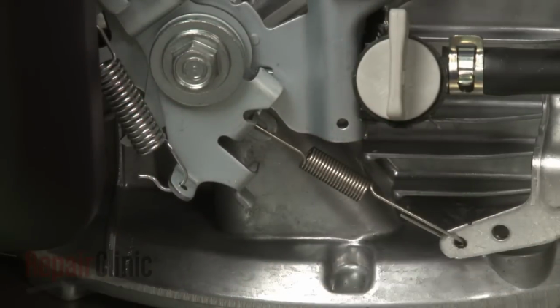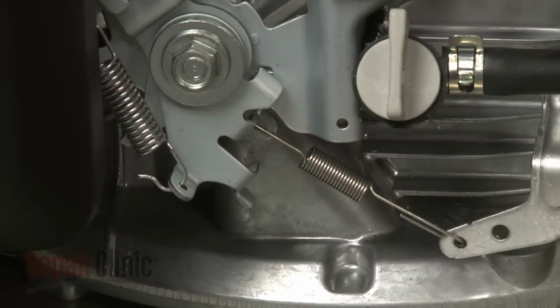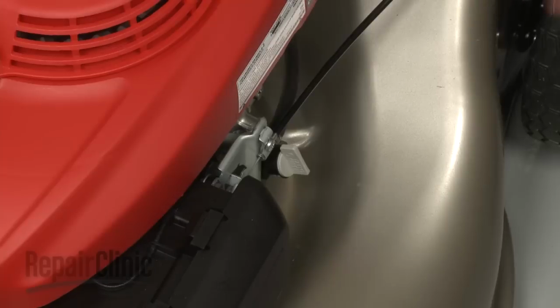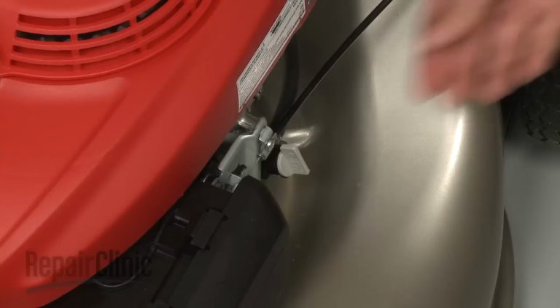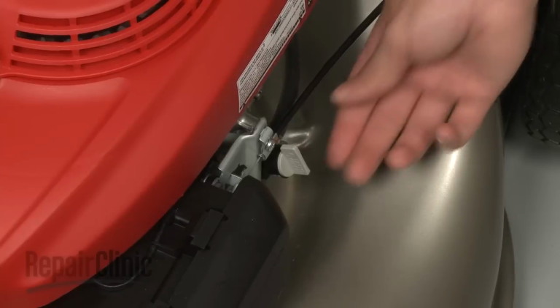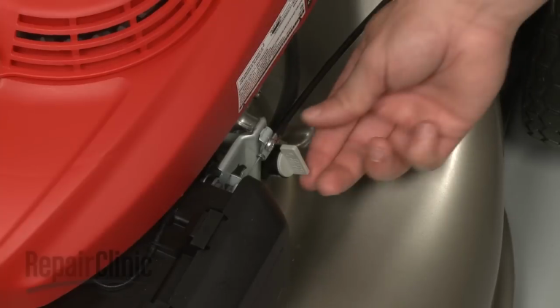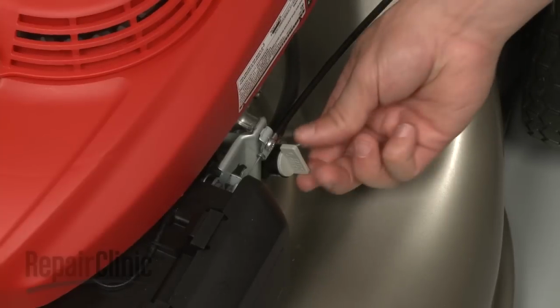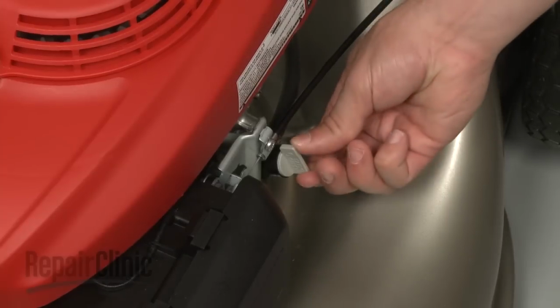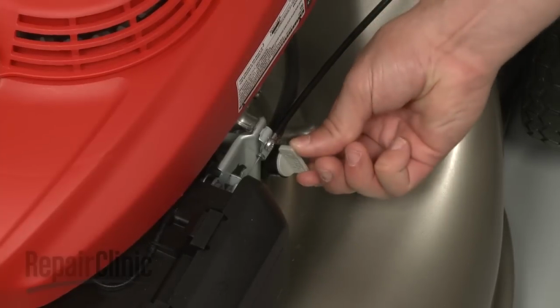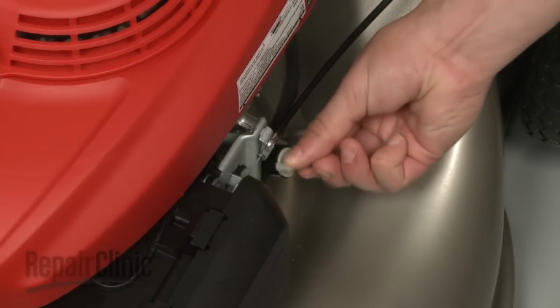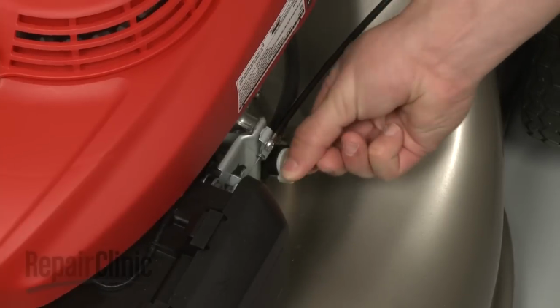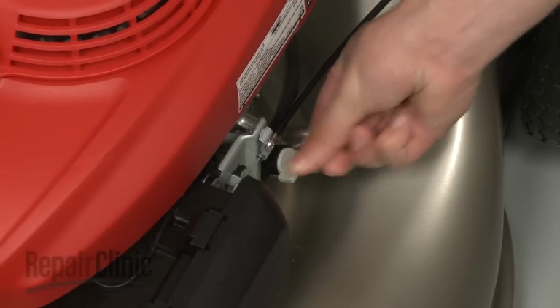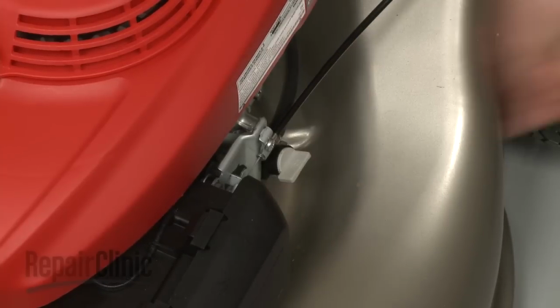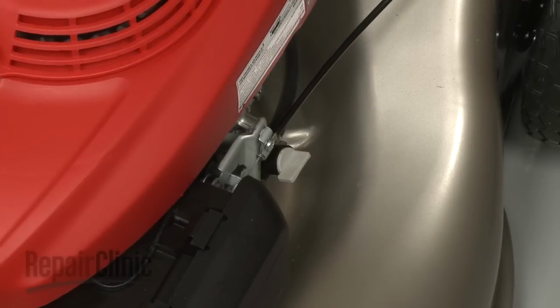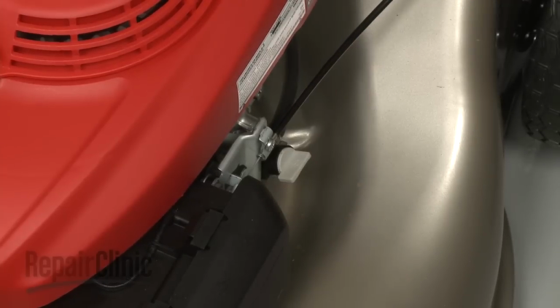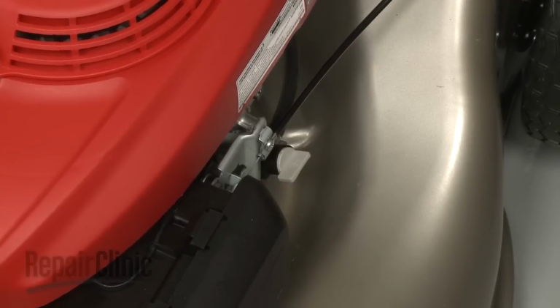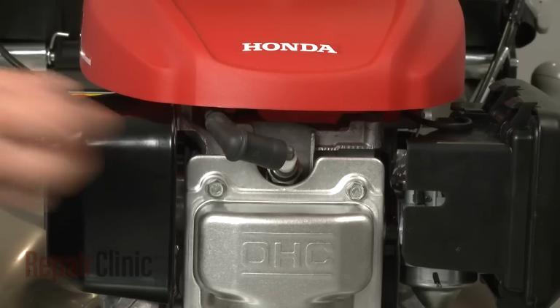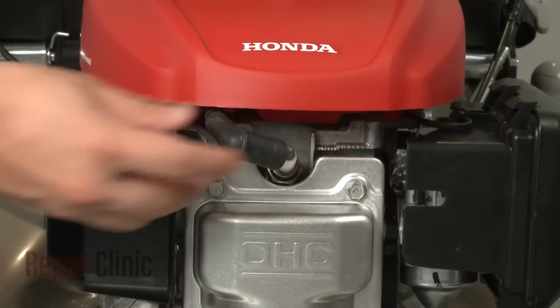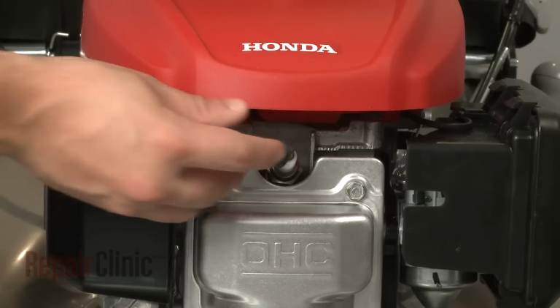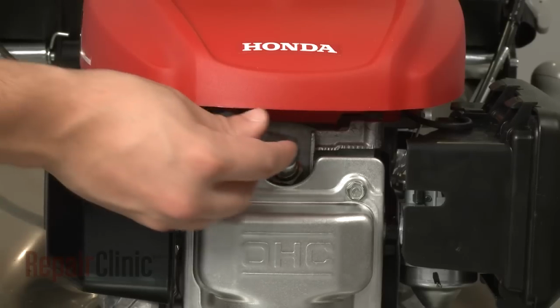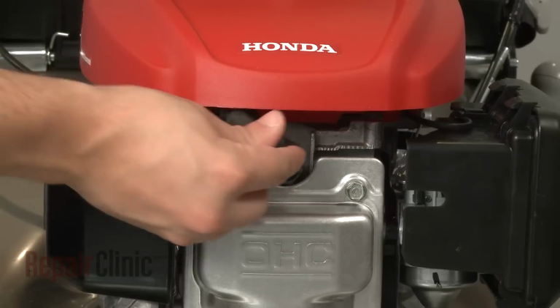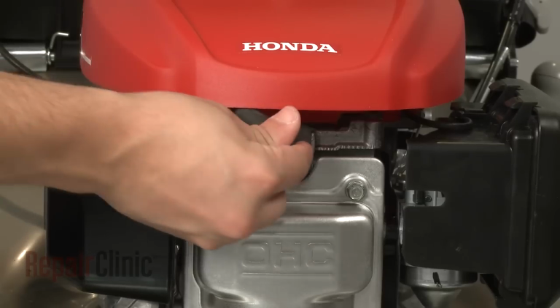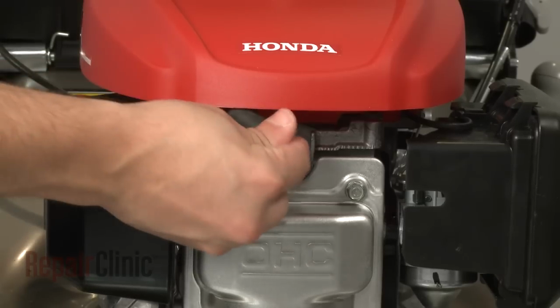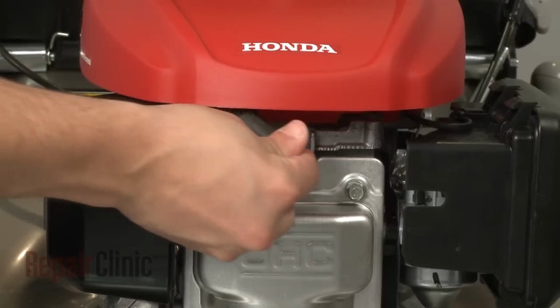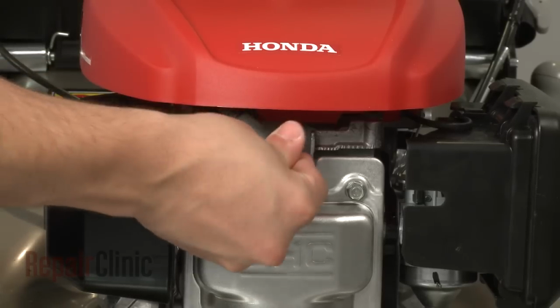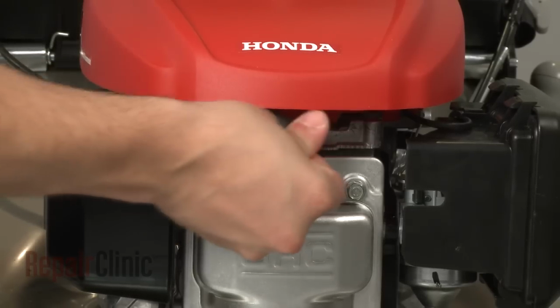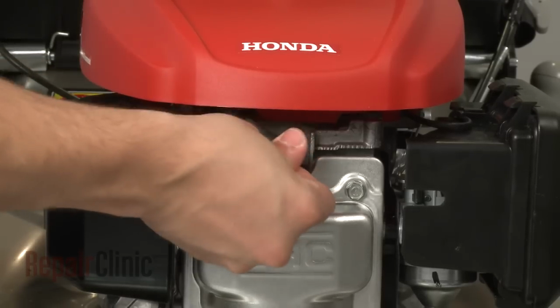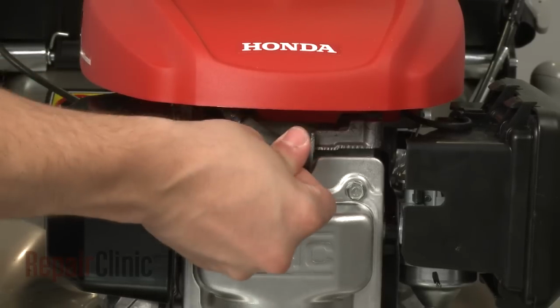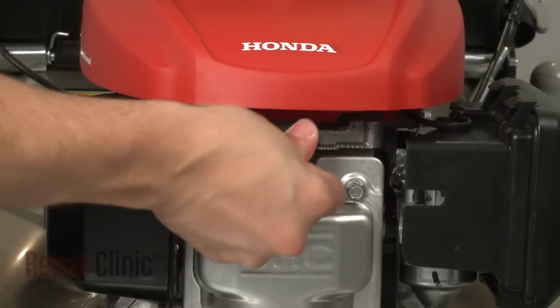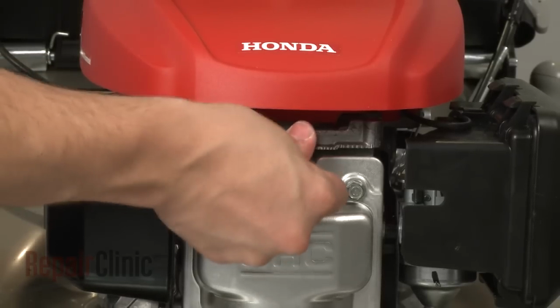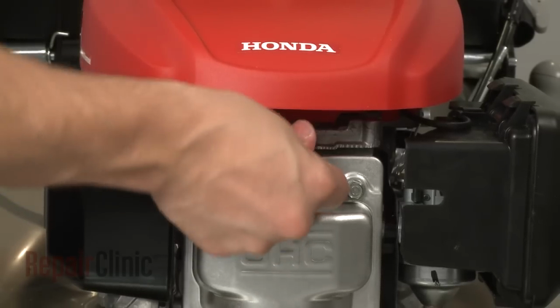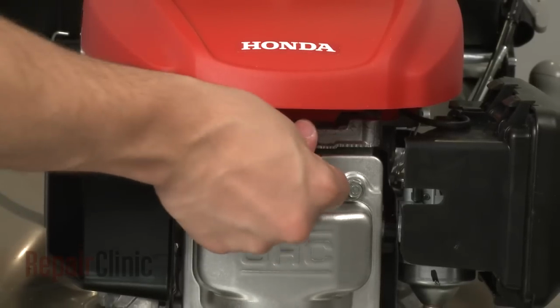Turn the fuel valve back on and reattach the spark plug wire and boot.